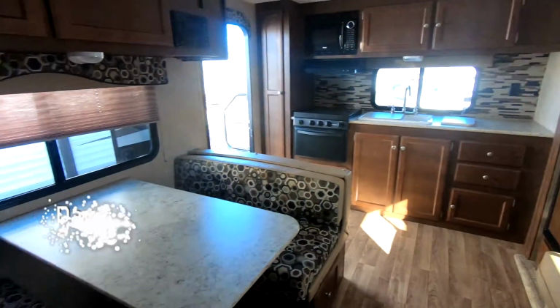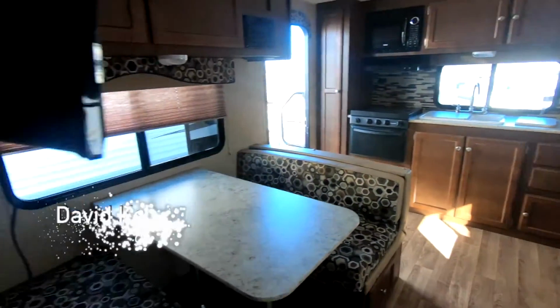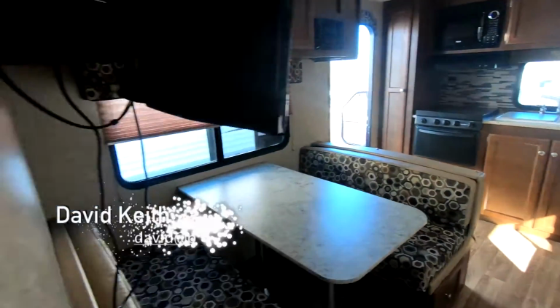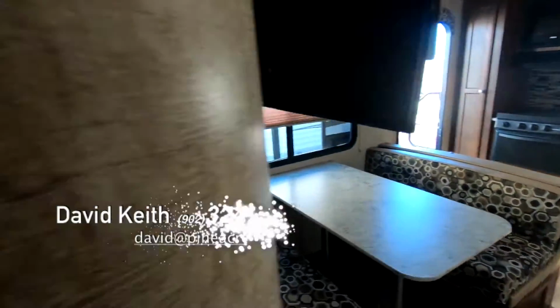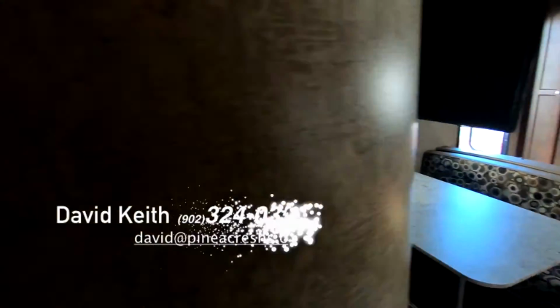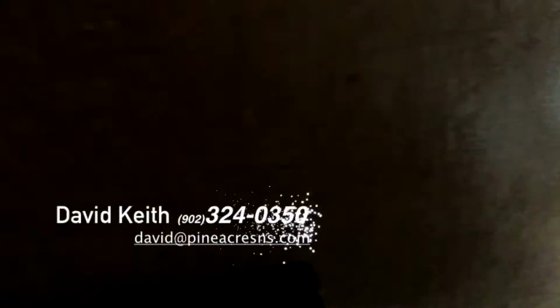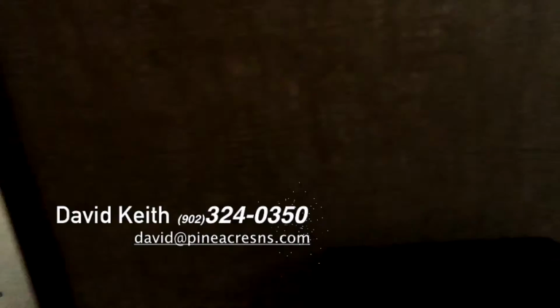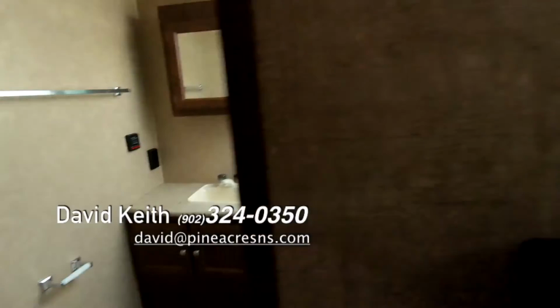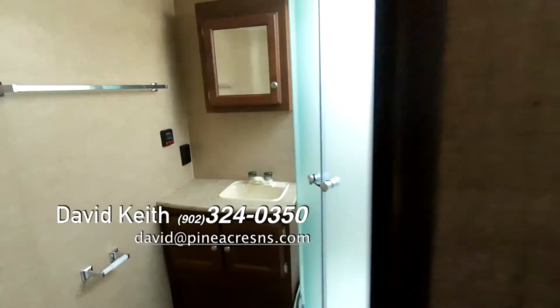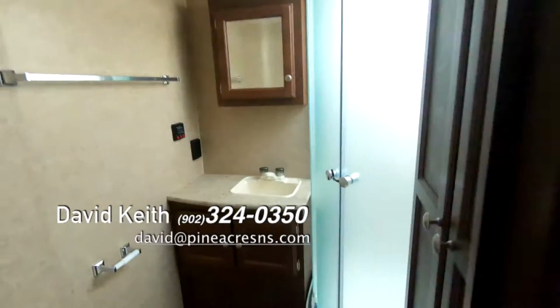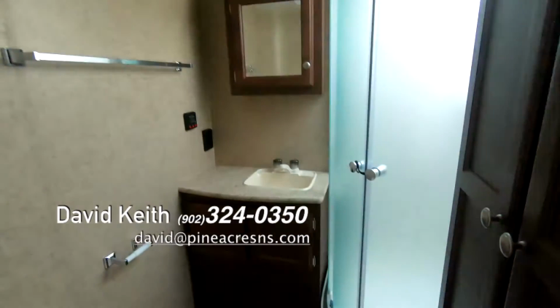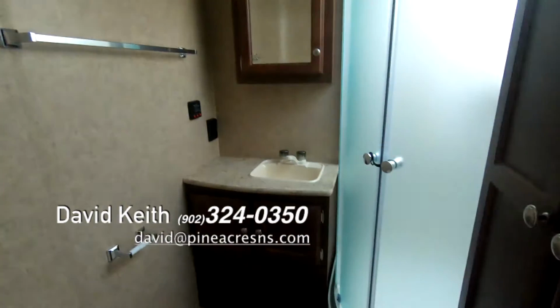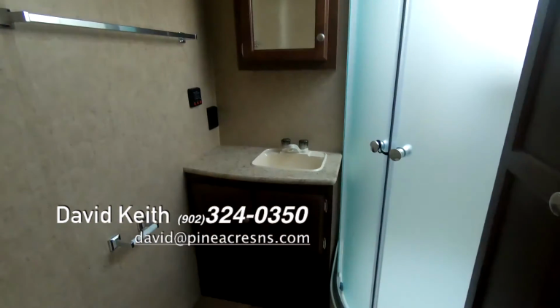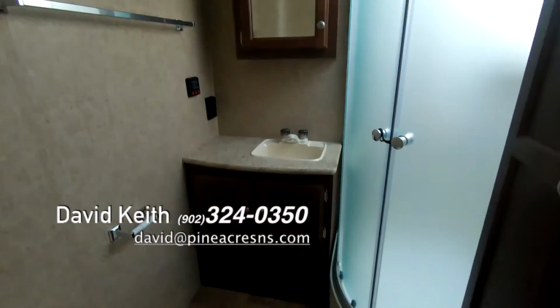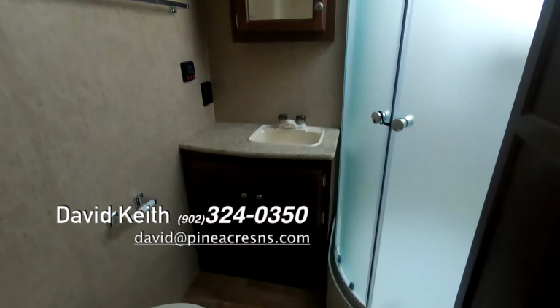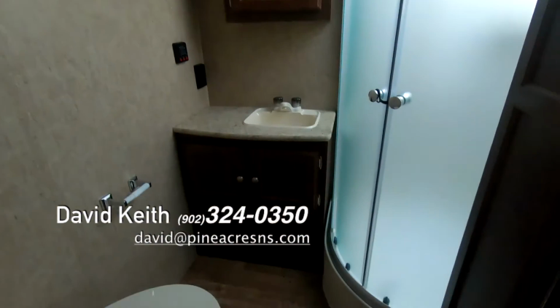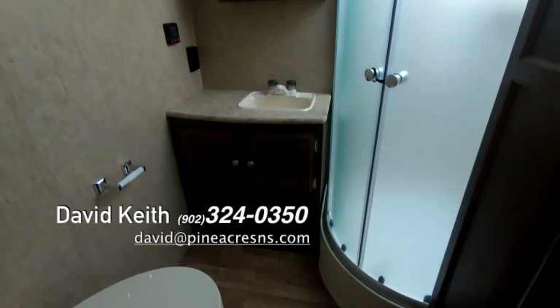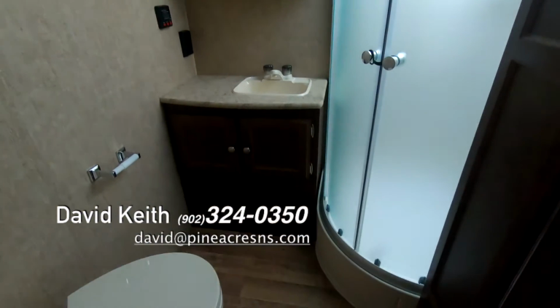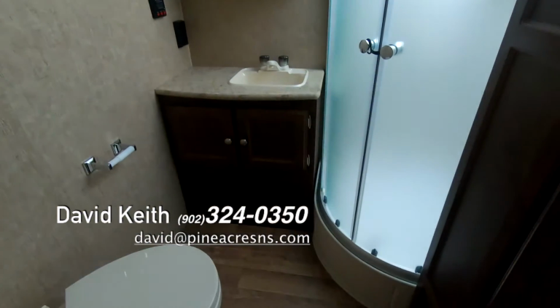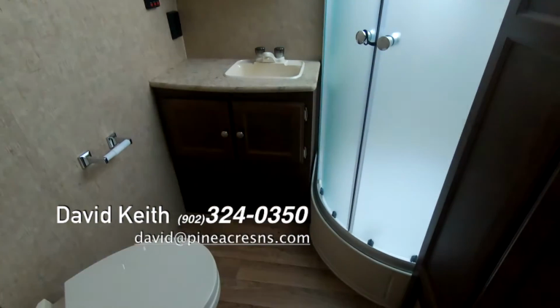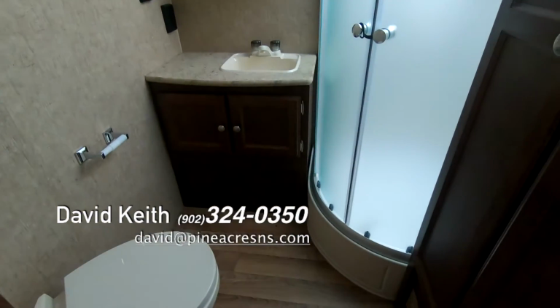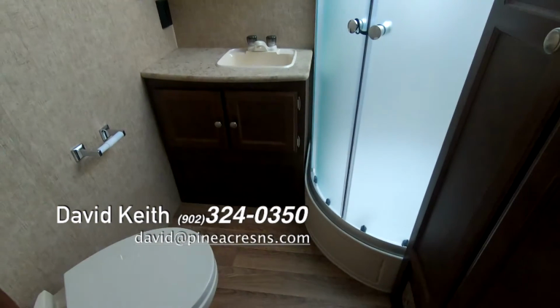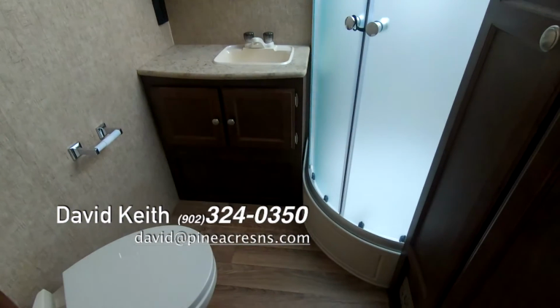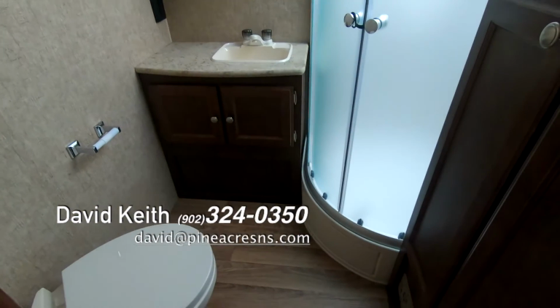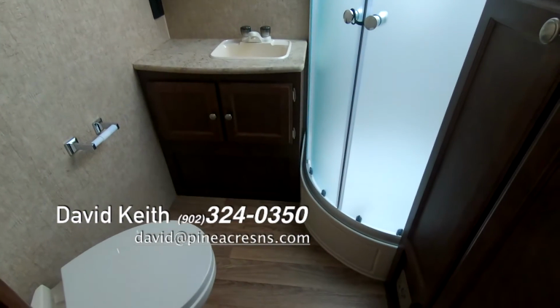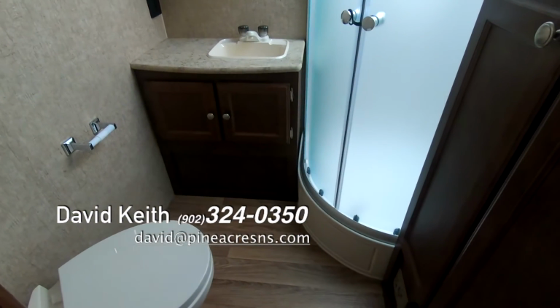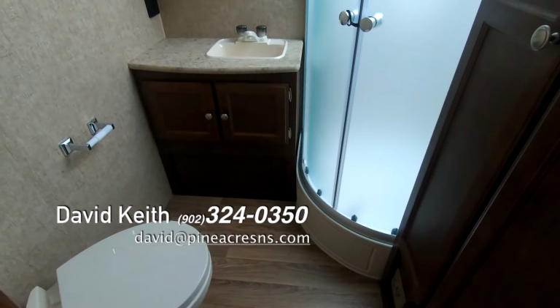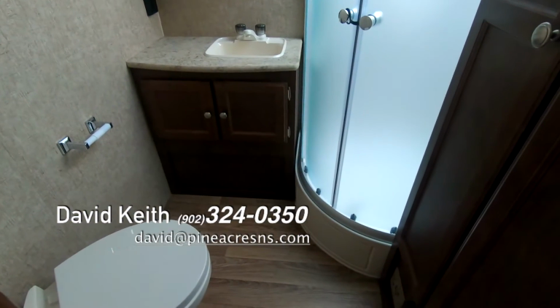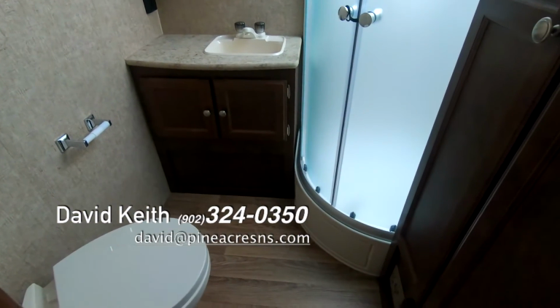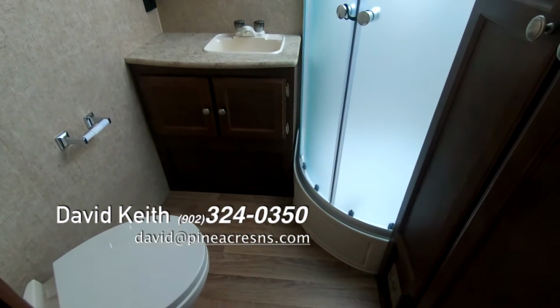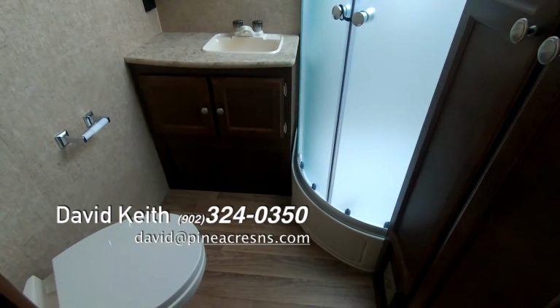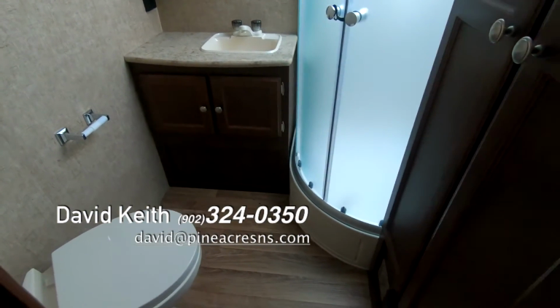The bathroom is huge — as big as anything on the lawn, really.